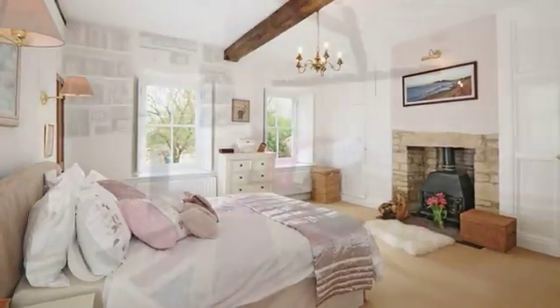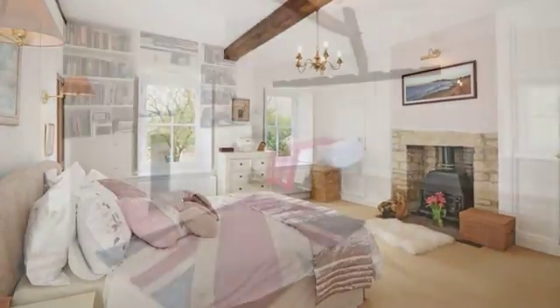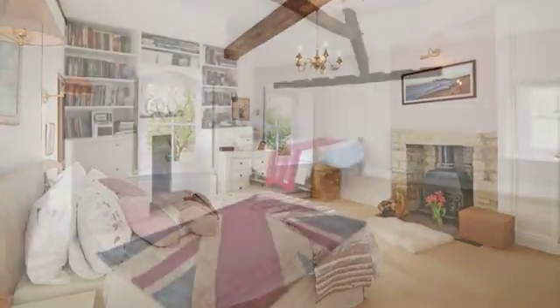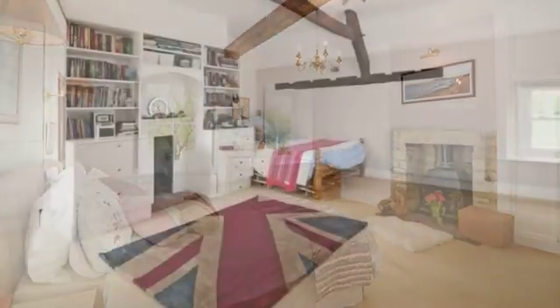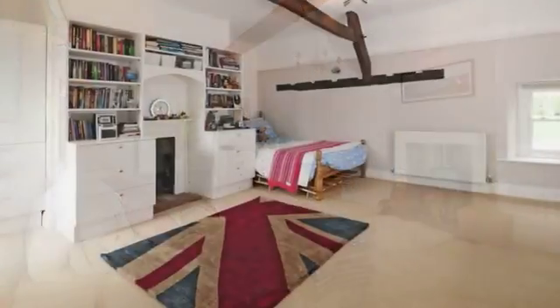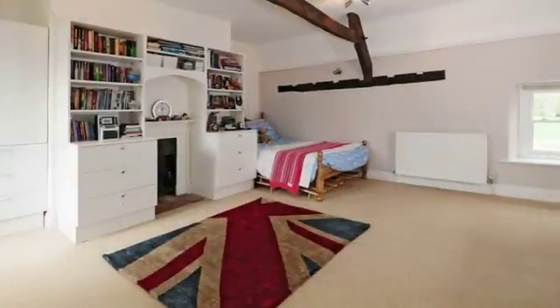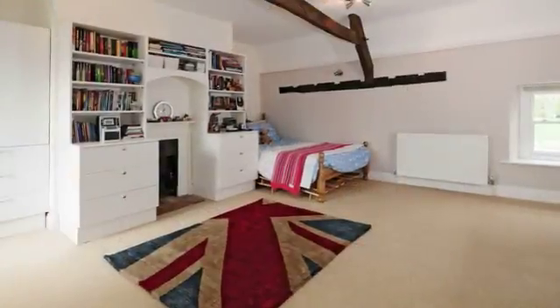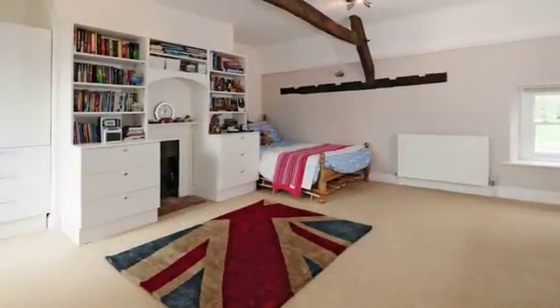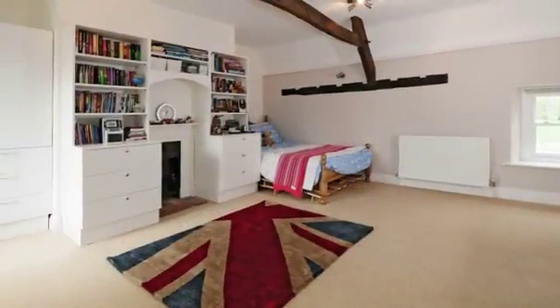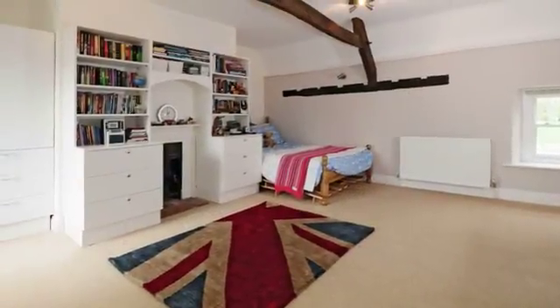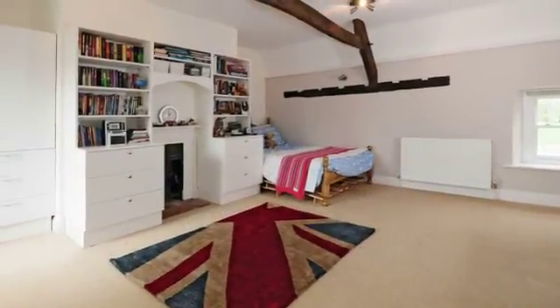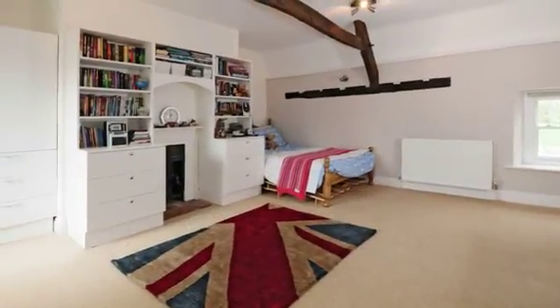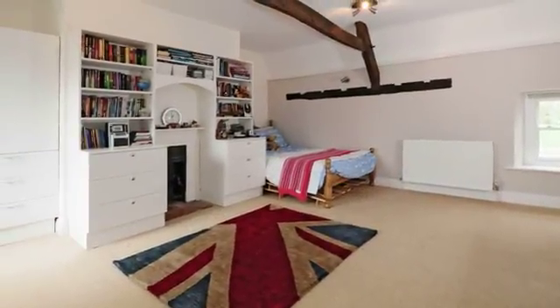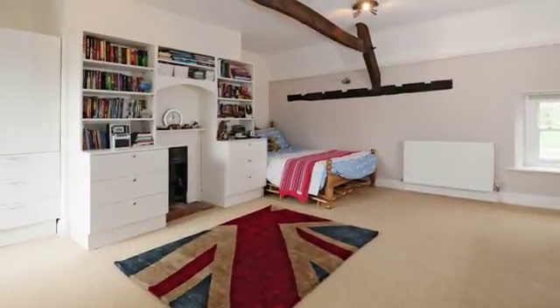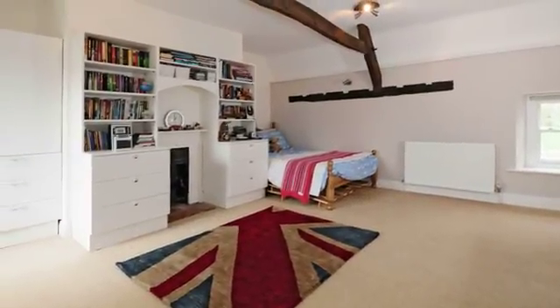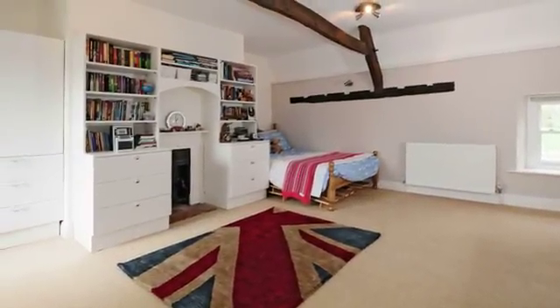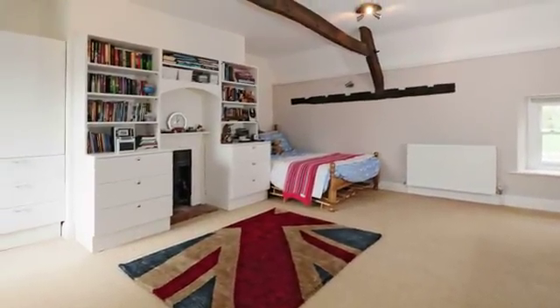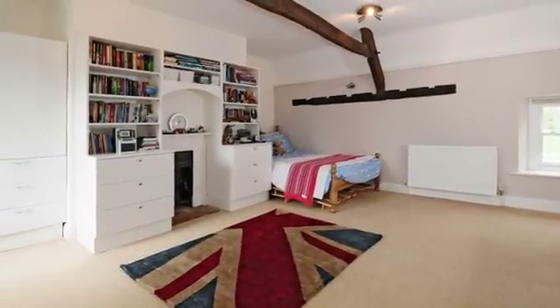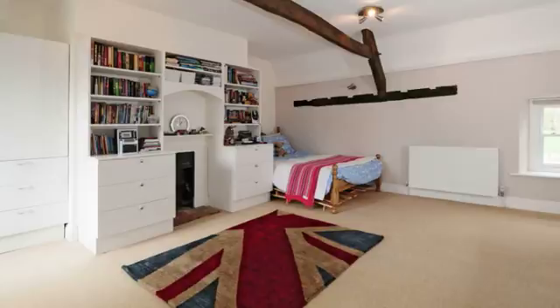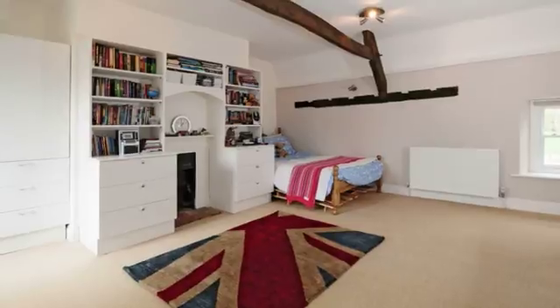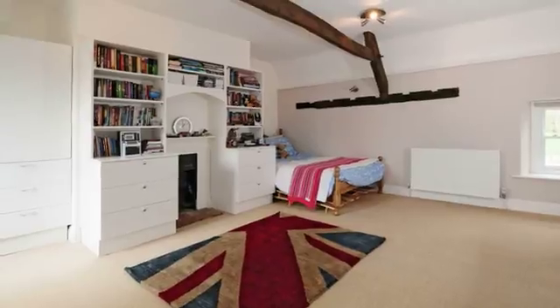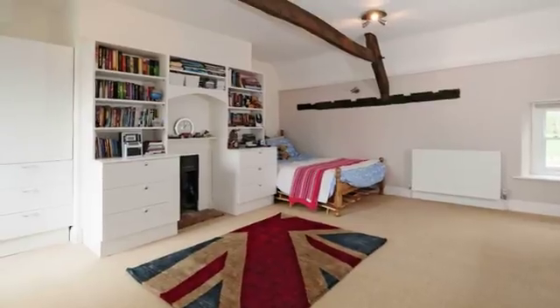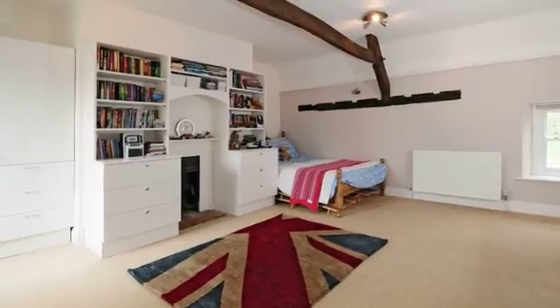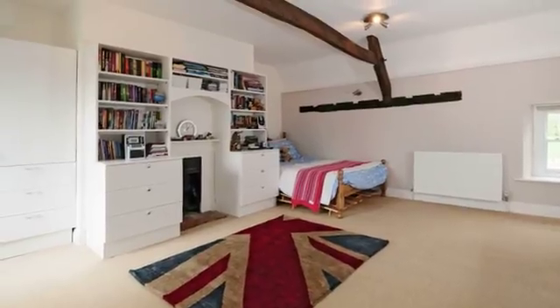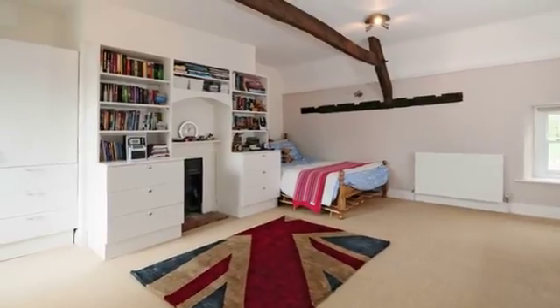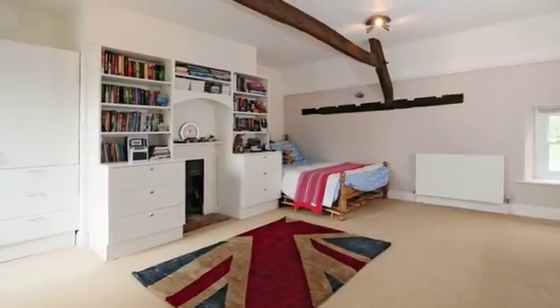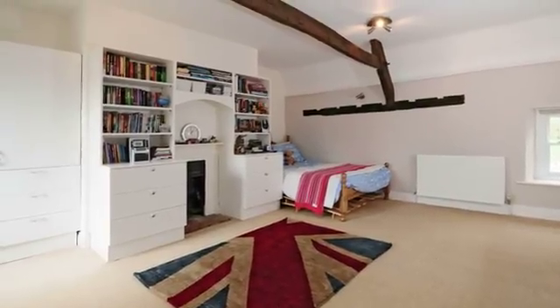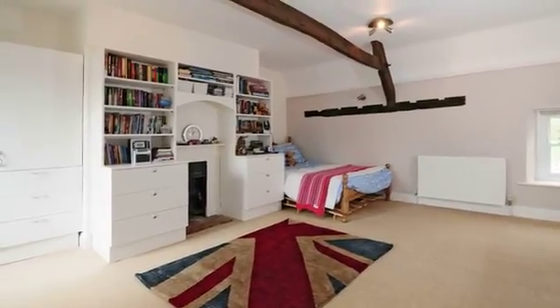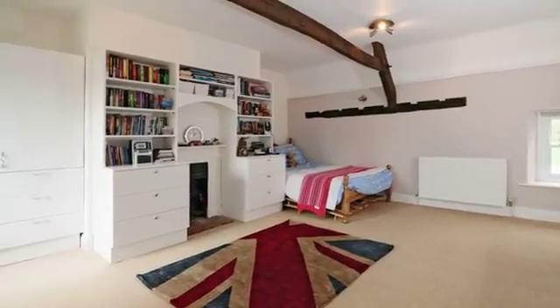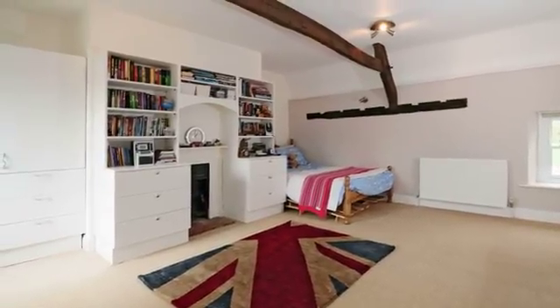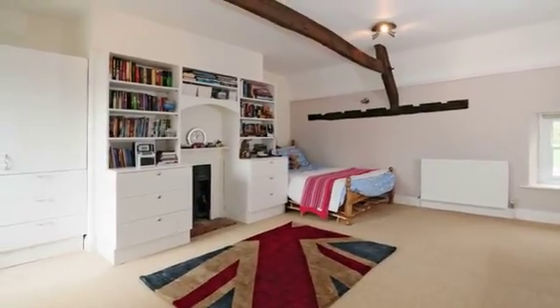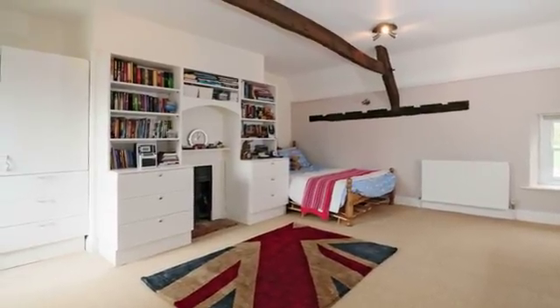There are four further bedrooms set over the first and second floors, a further ensuite and a family bathroom.